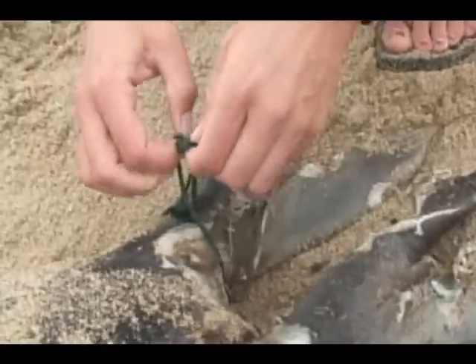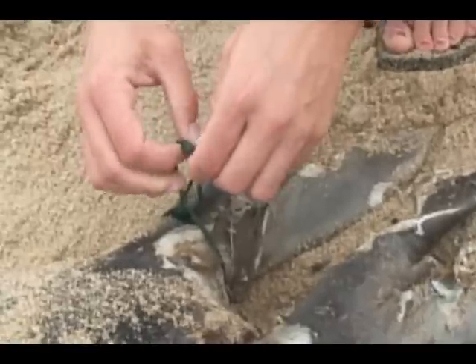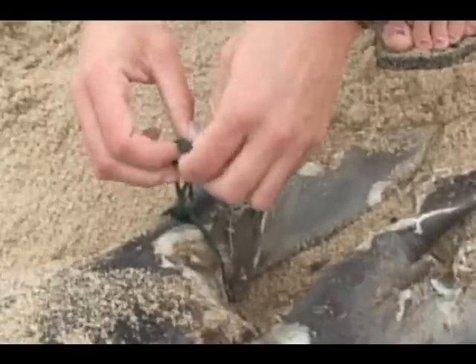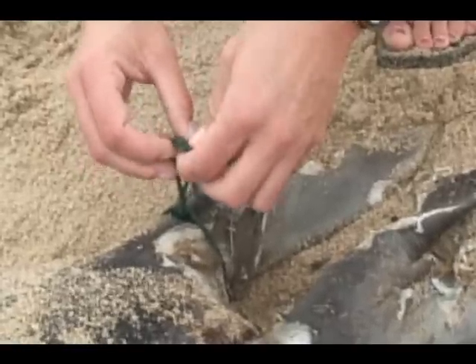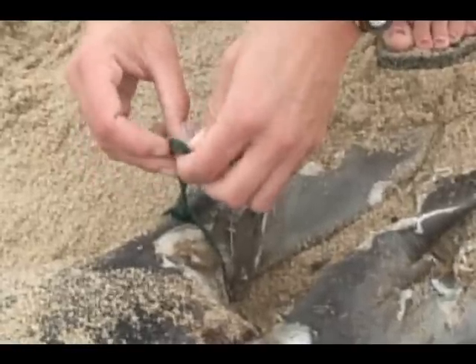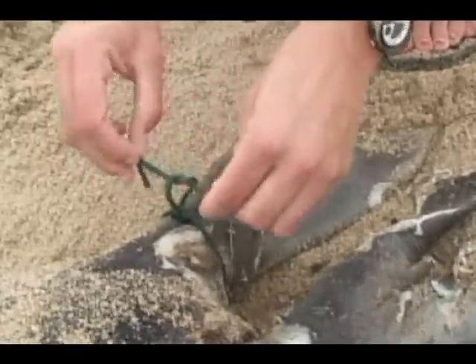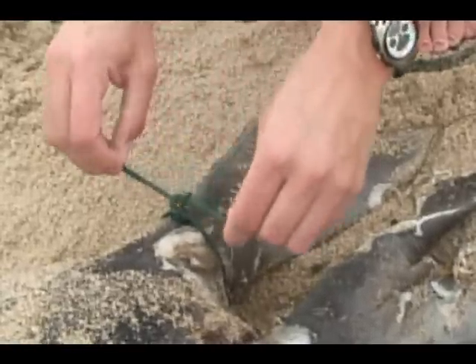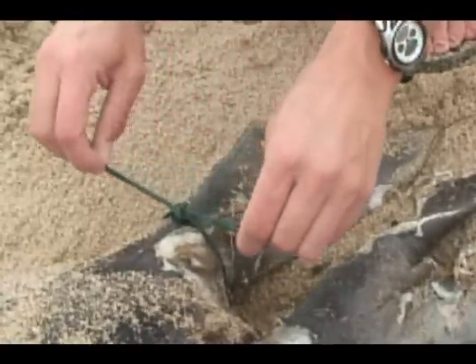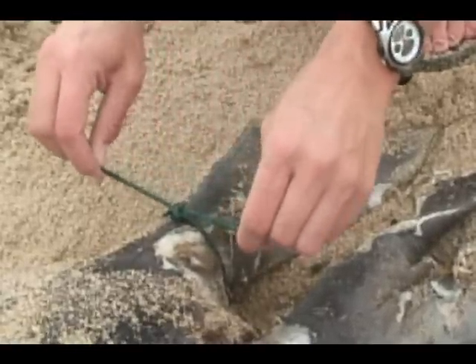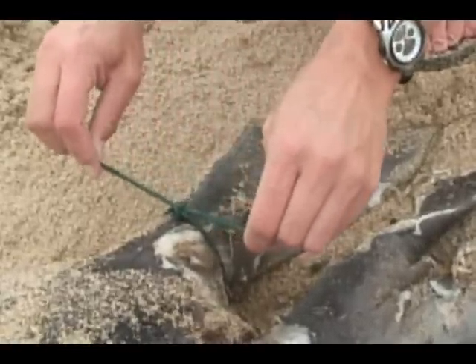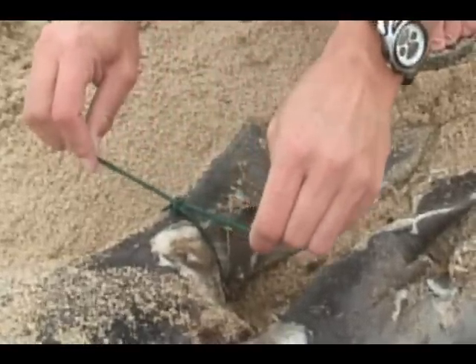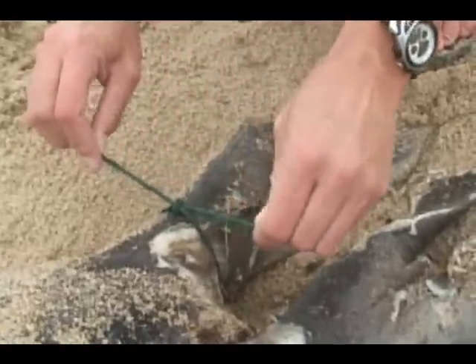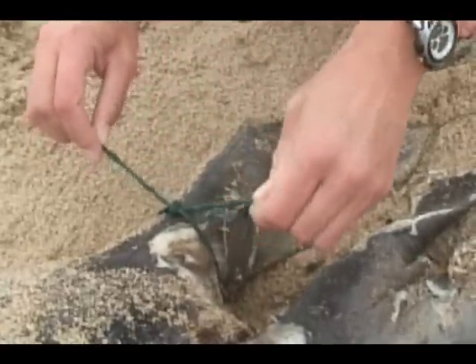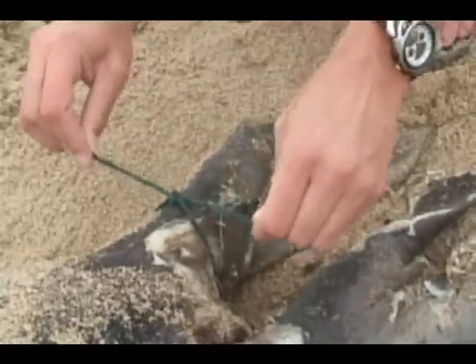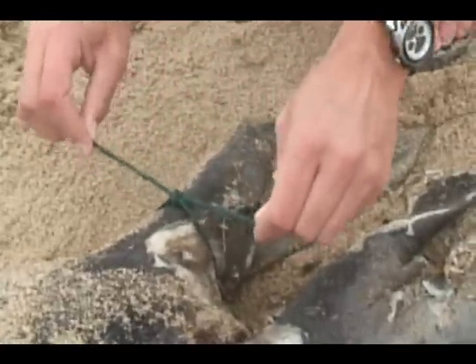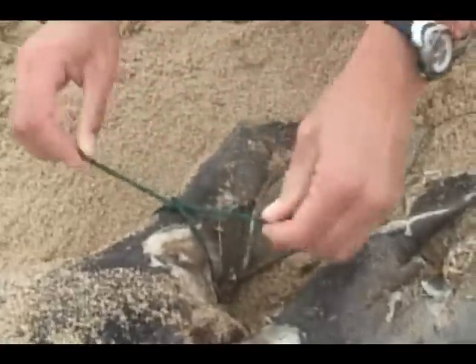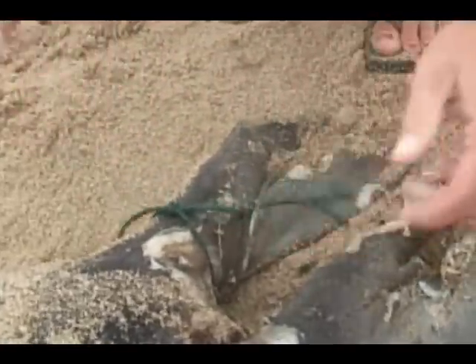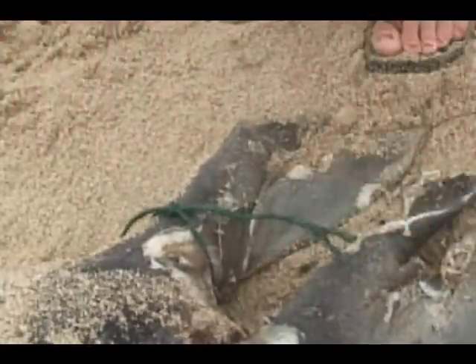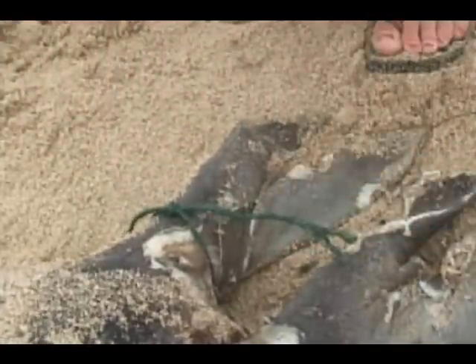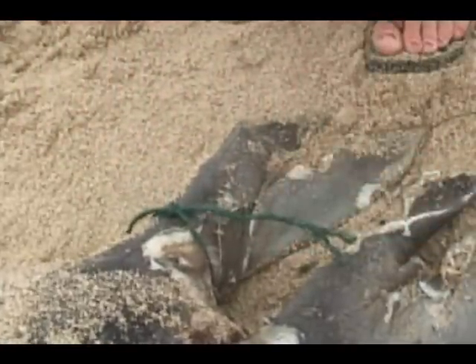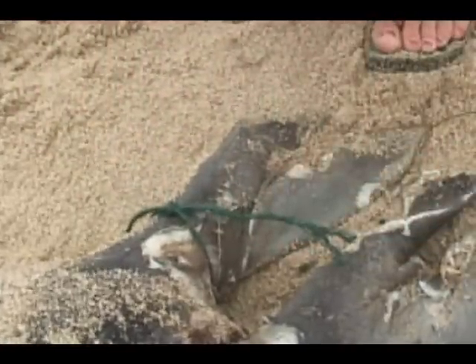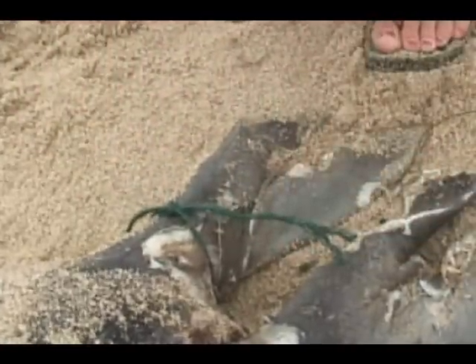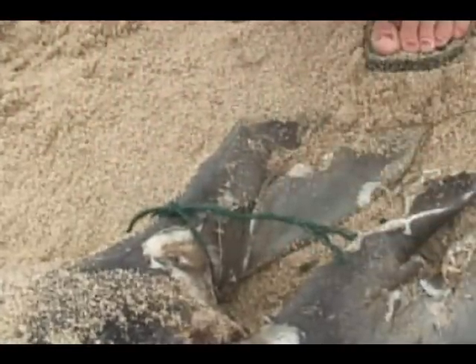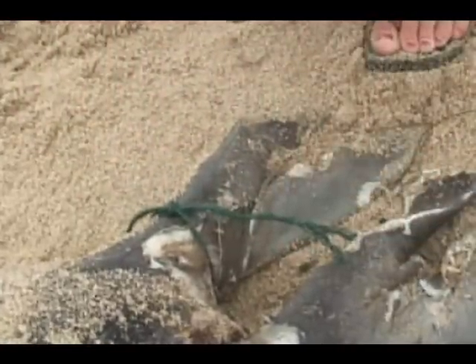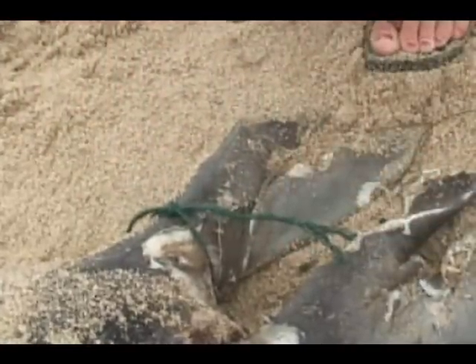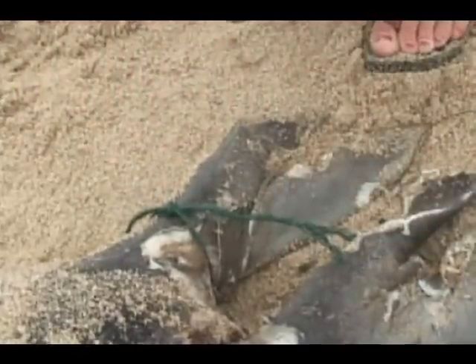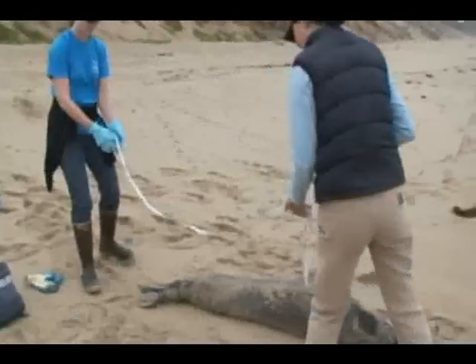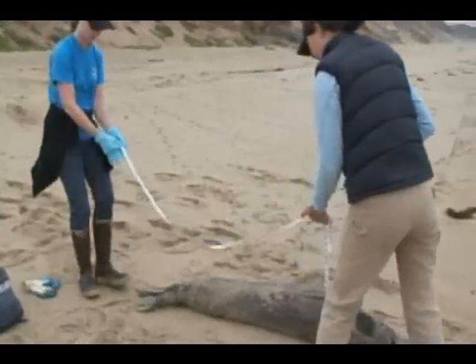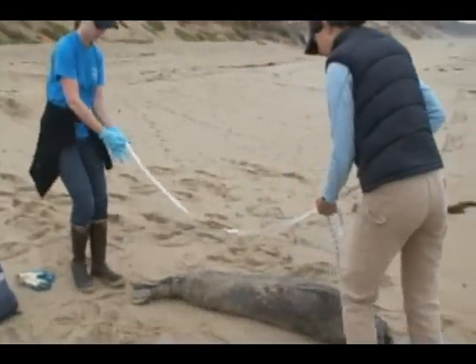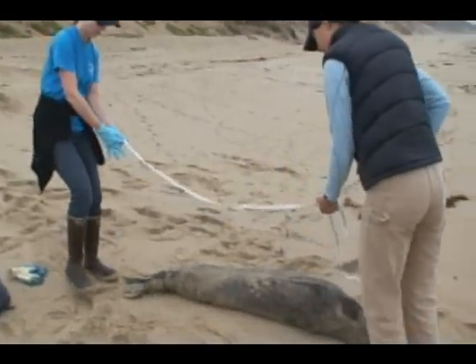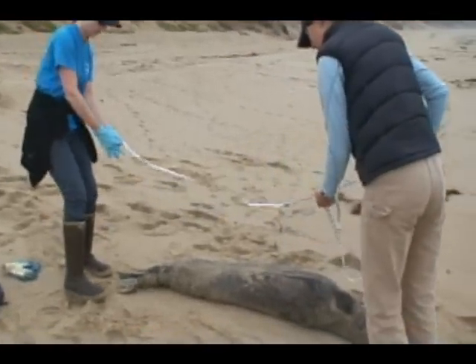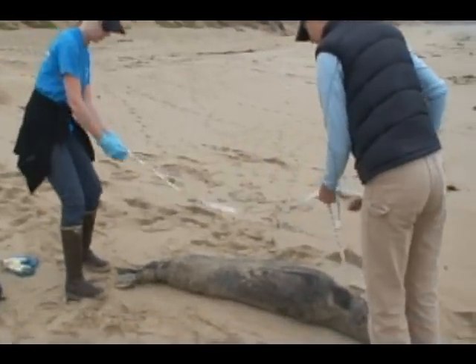Marking the animals allows us to determine how long a beach-cast bird or mammal remains on a particular beach.